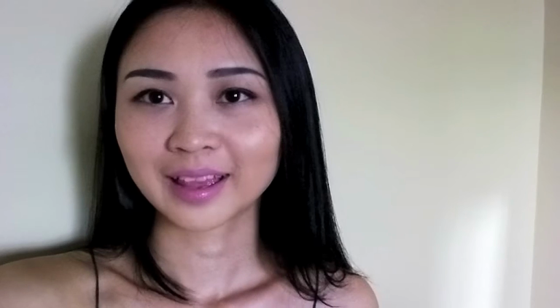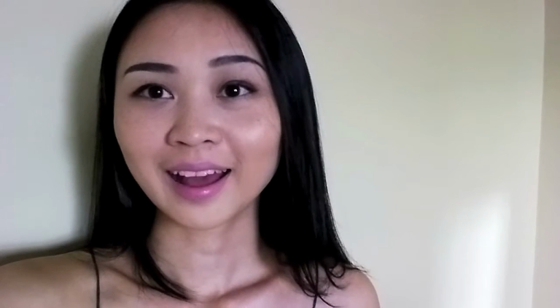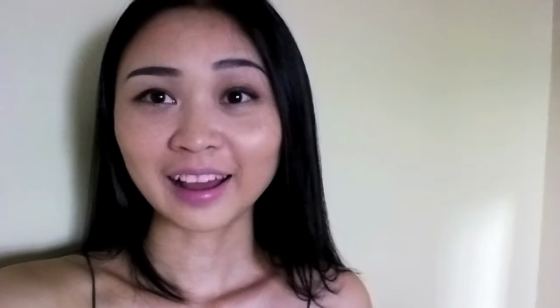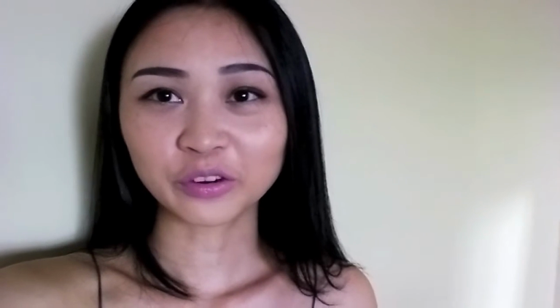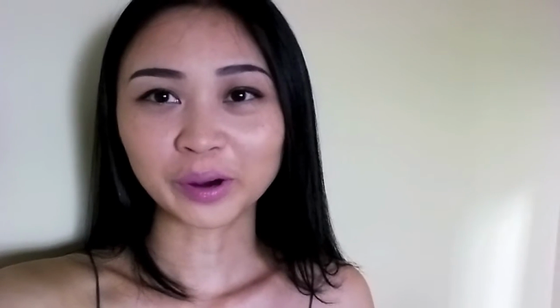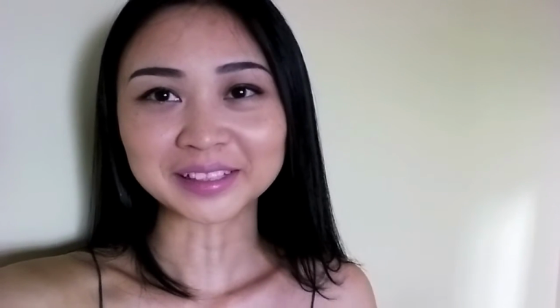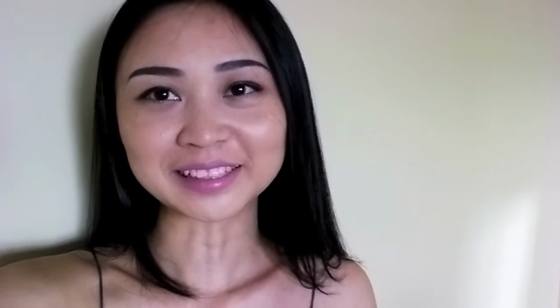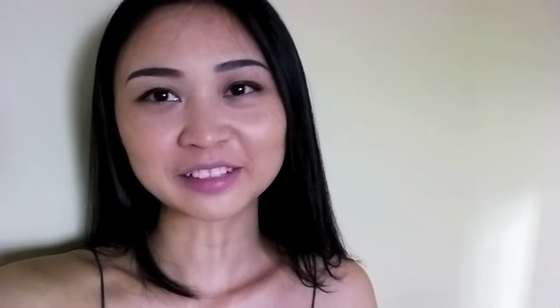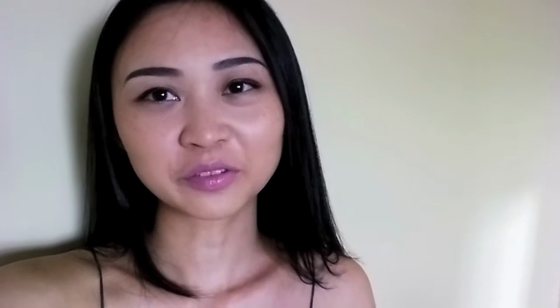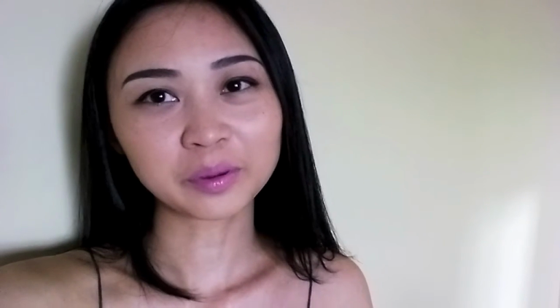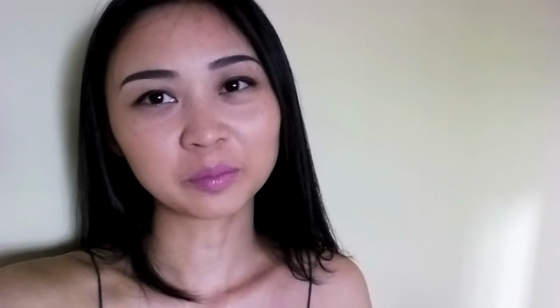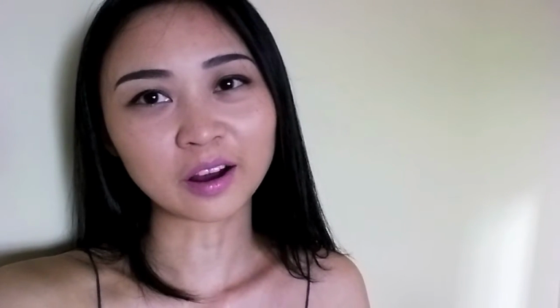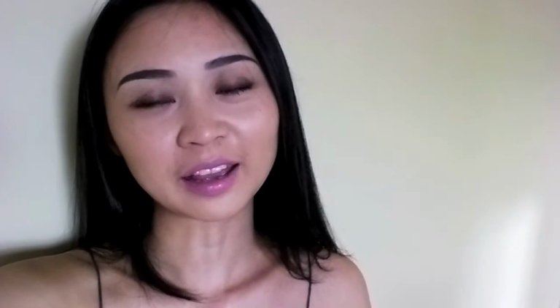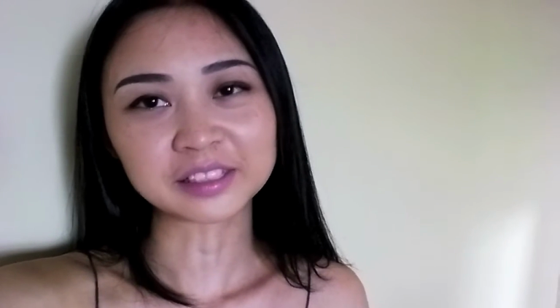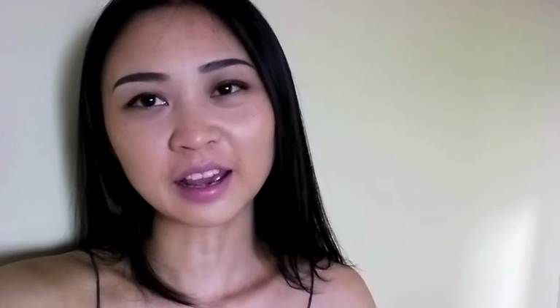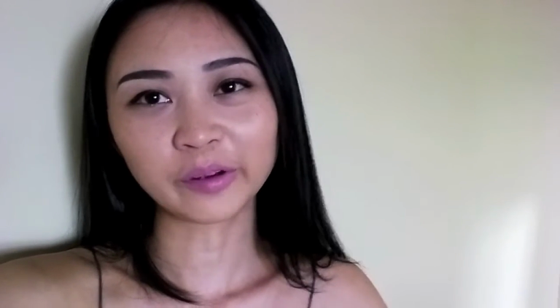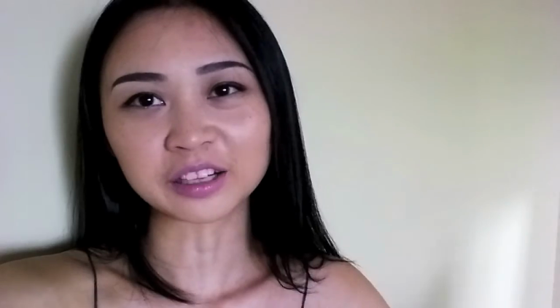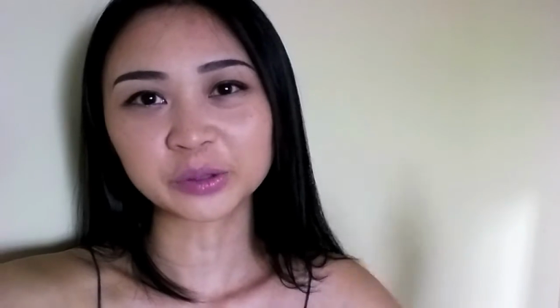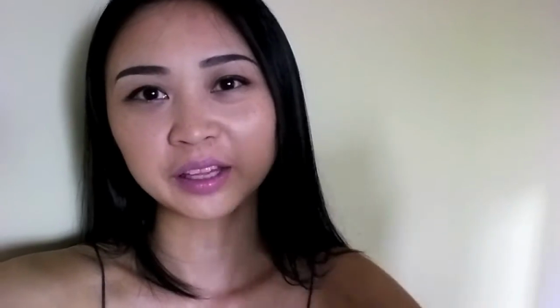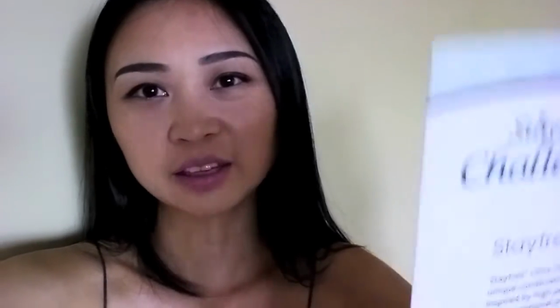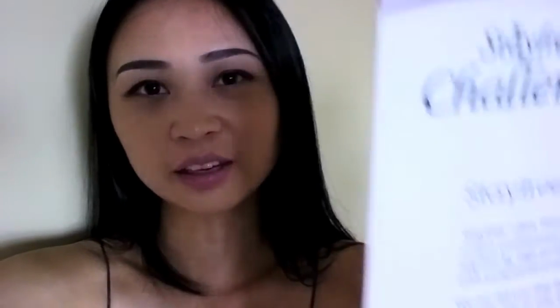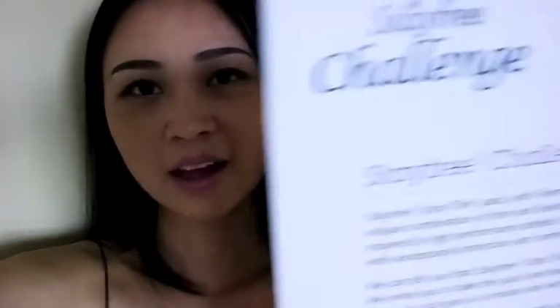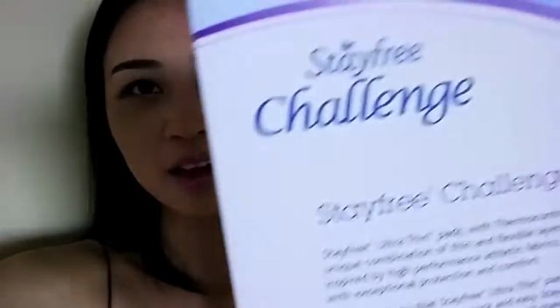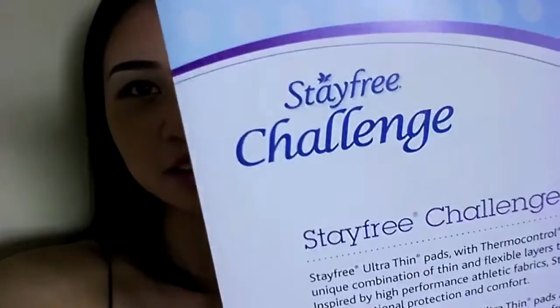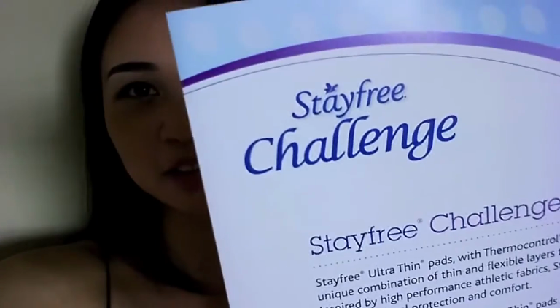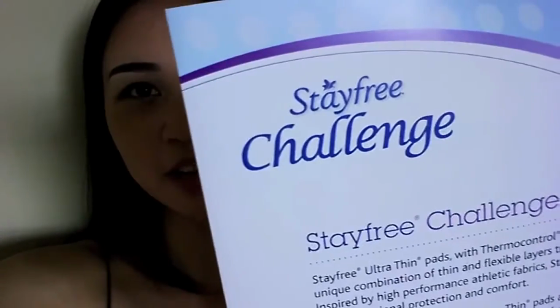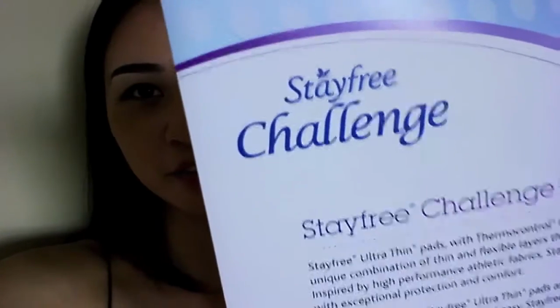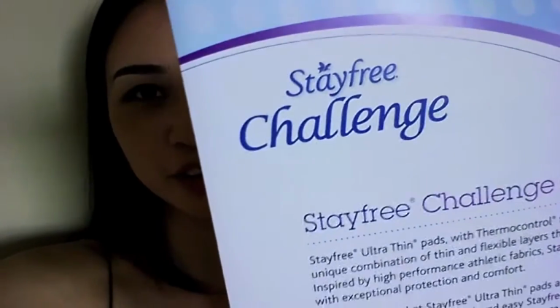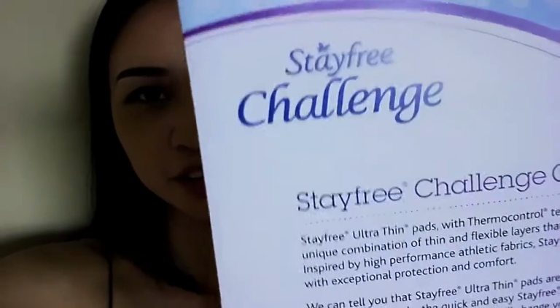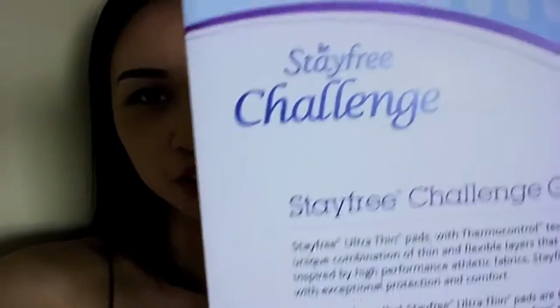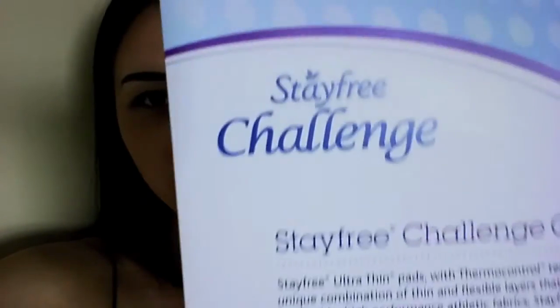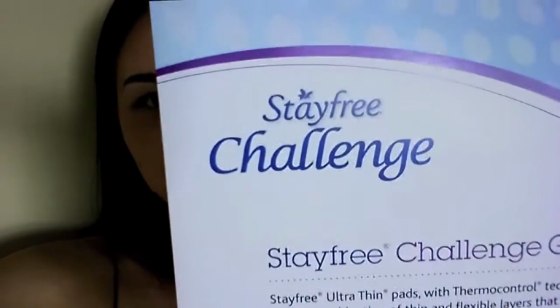Hey everyone, it's CD from The Period Blog and today we are doing the Stay Free Challenge.